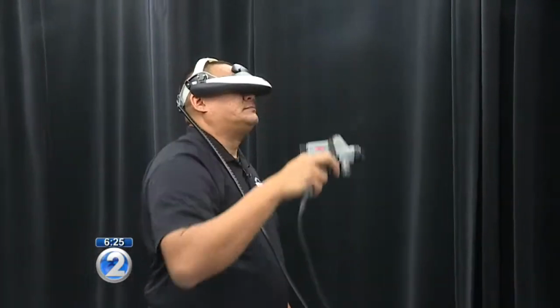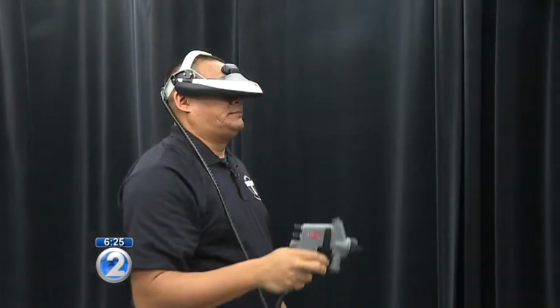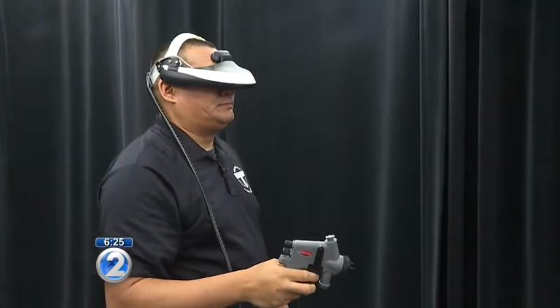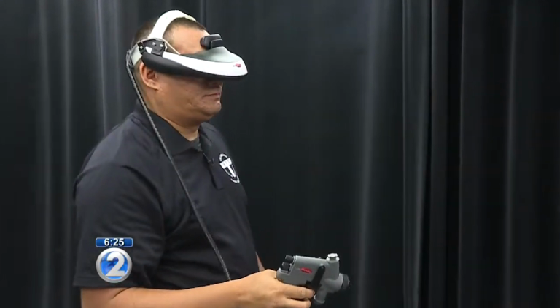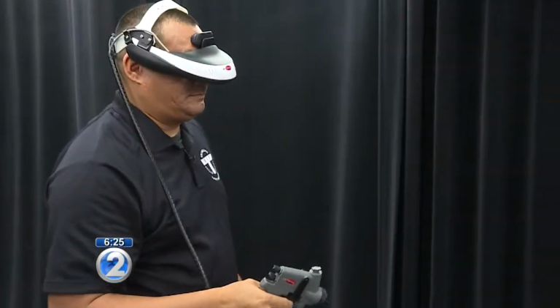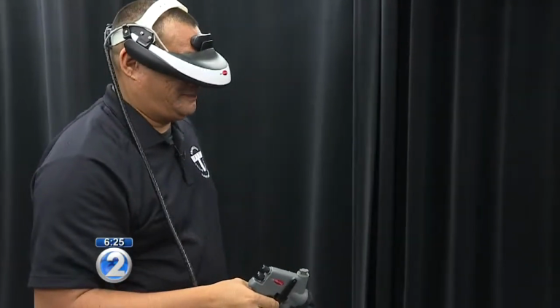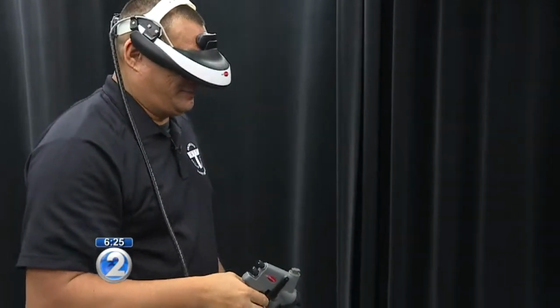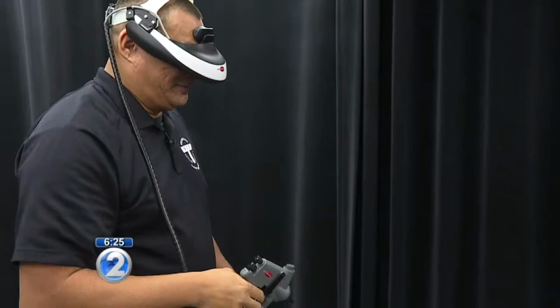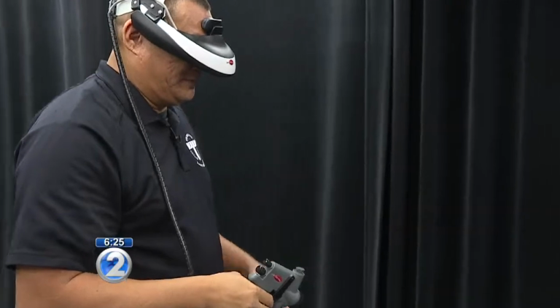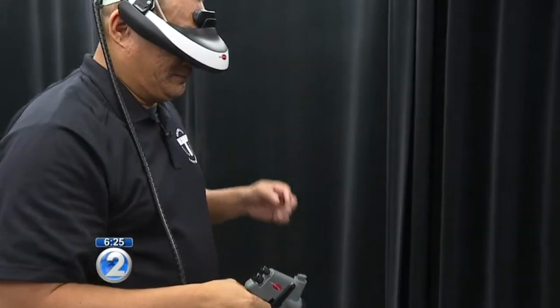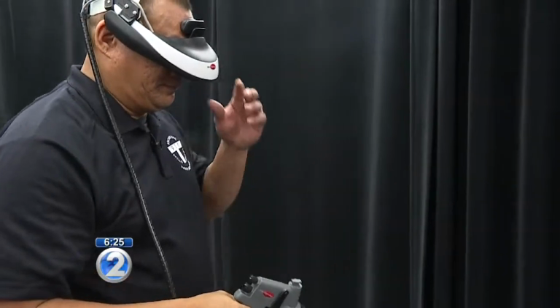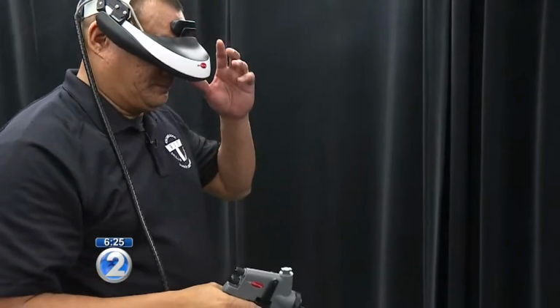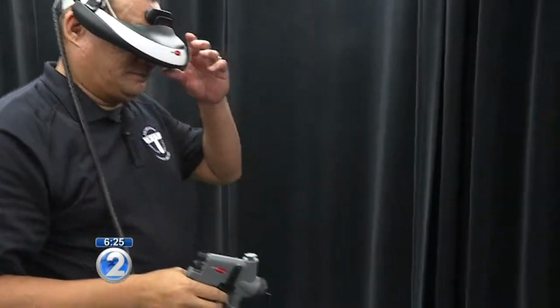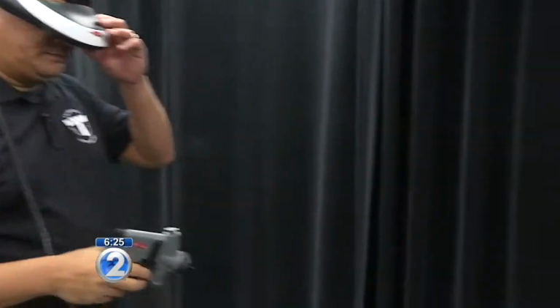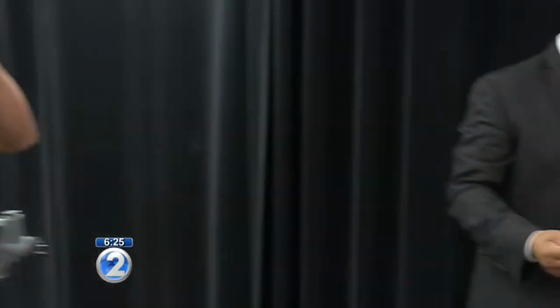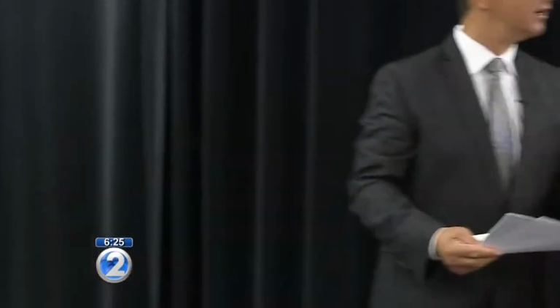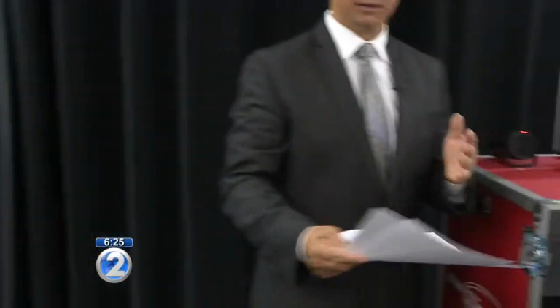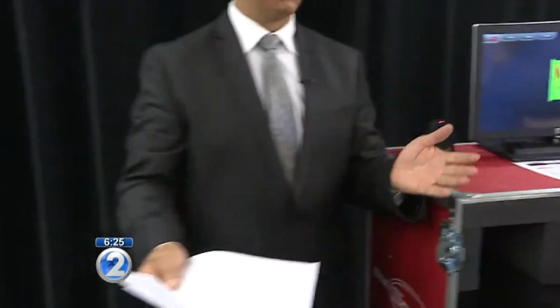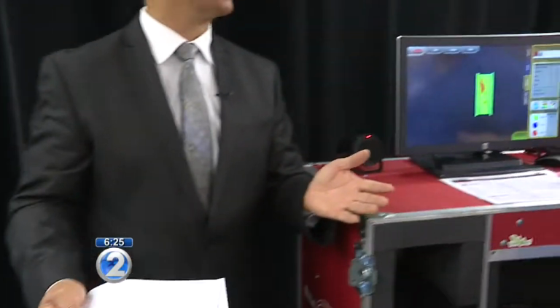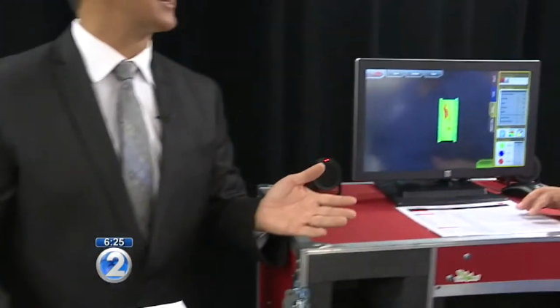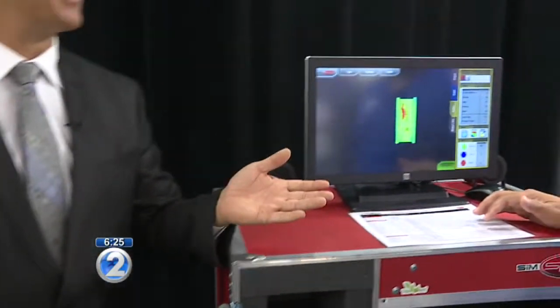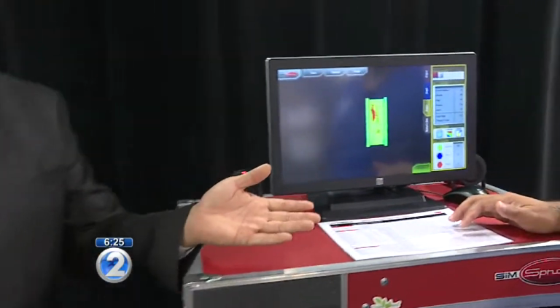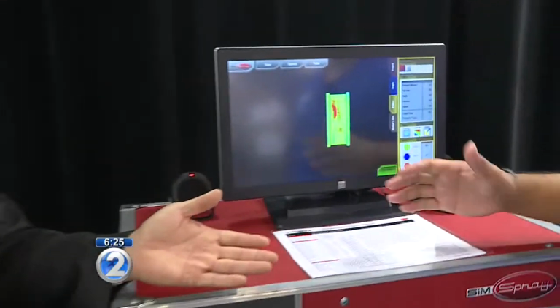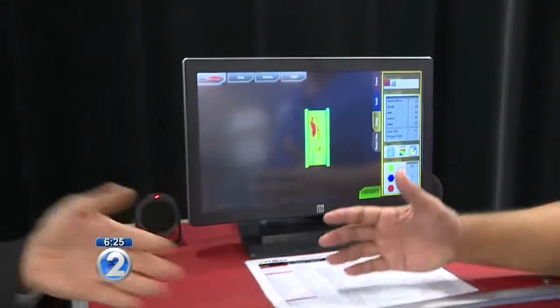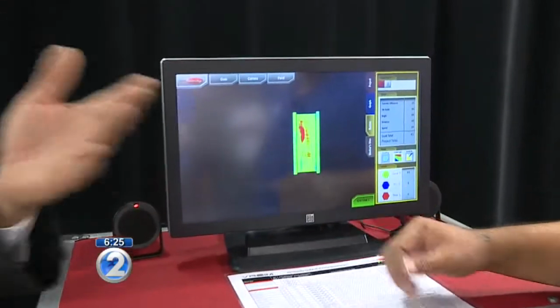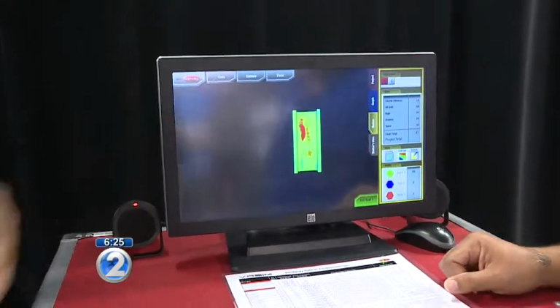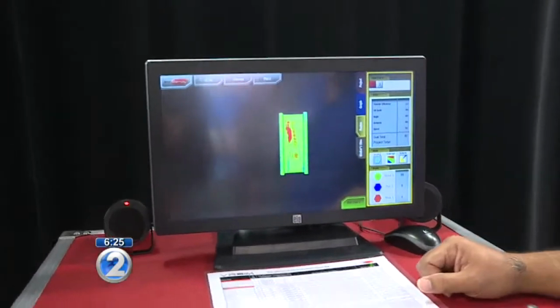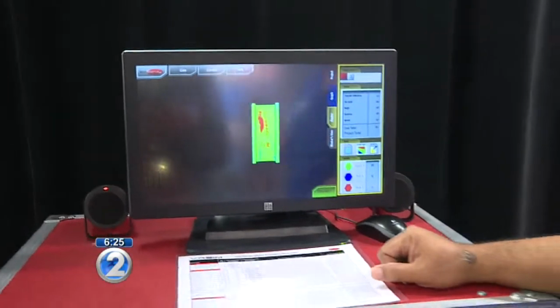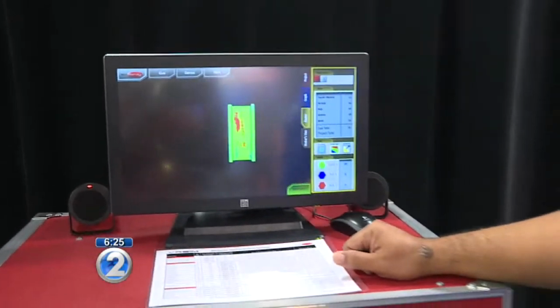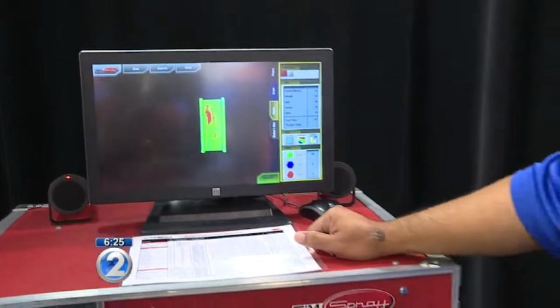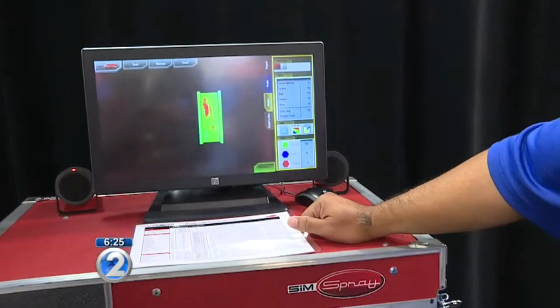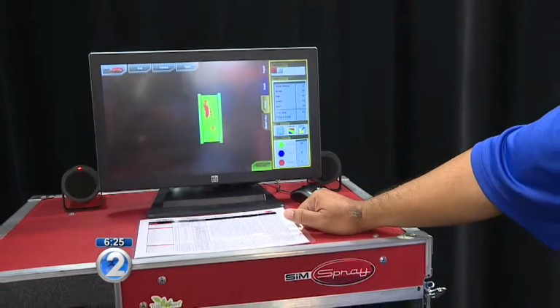And a young, savvy generation of workers — I bet they appreciate this as well. They actually do. They're so tech savvy as is. They embrace this concept, very much.